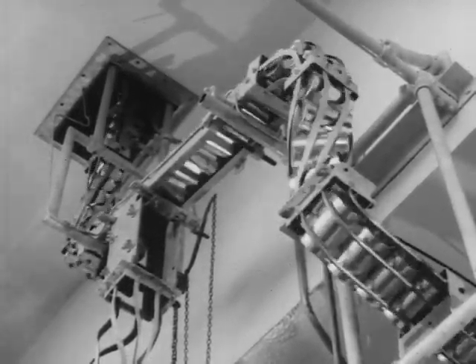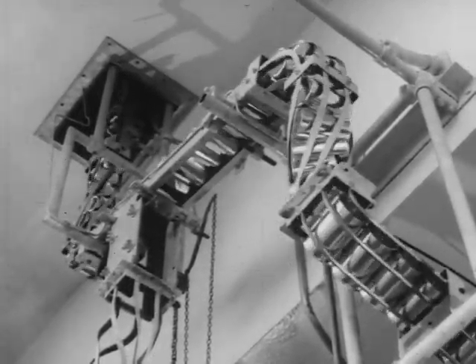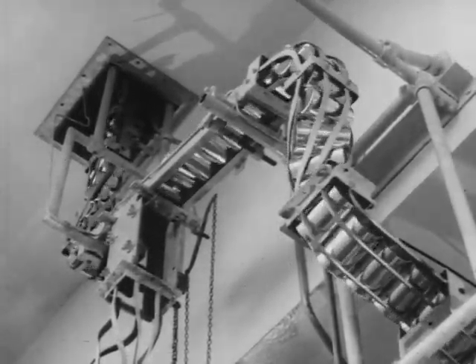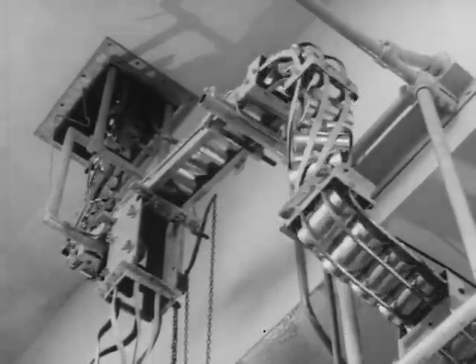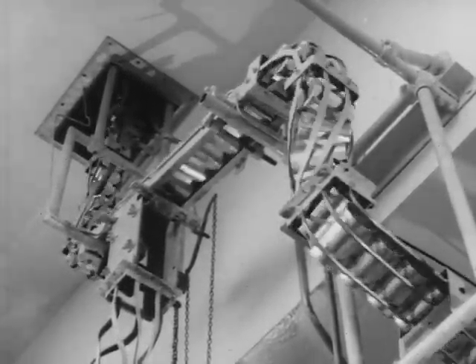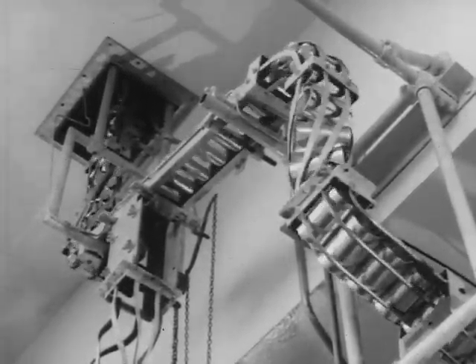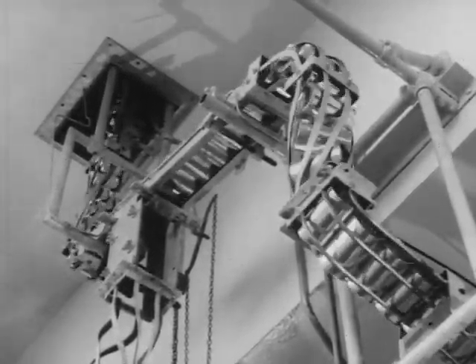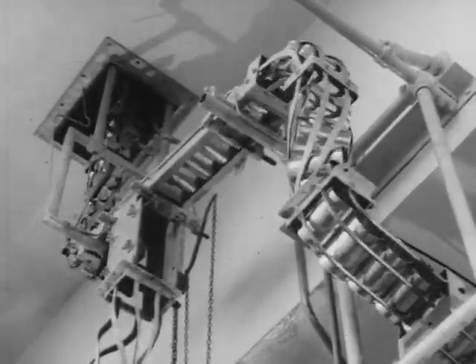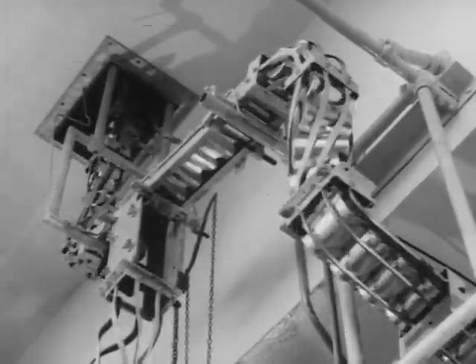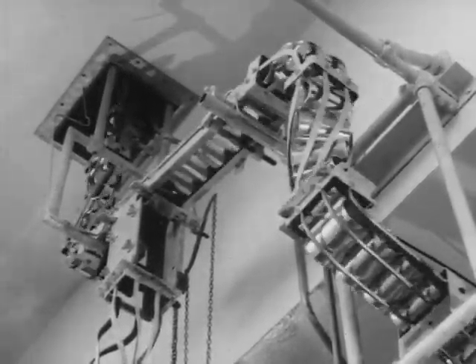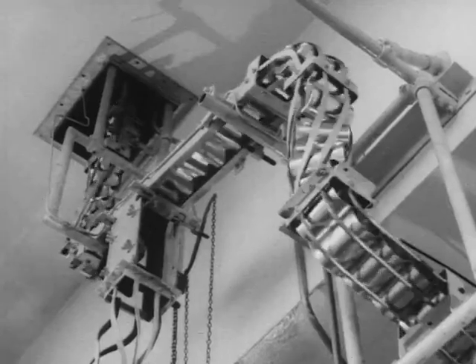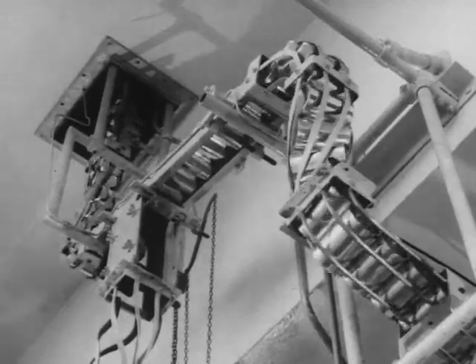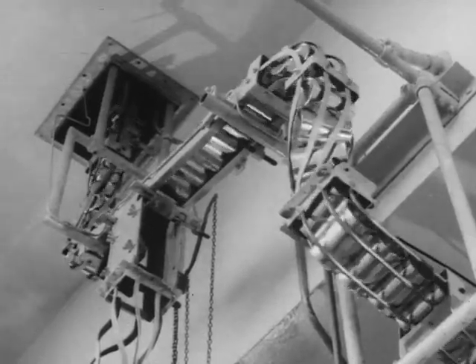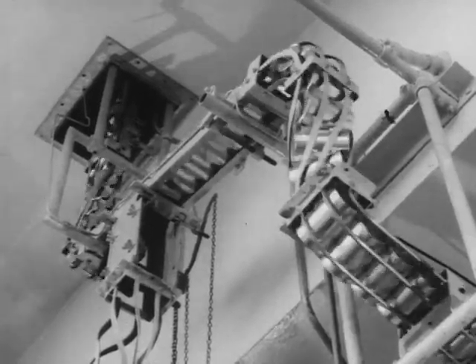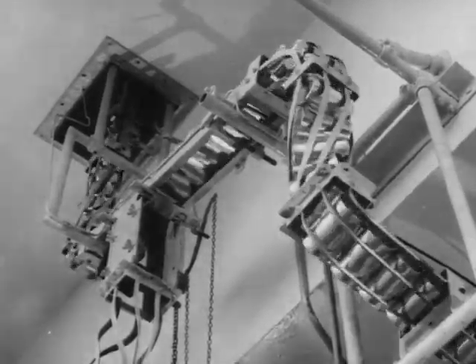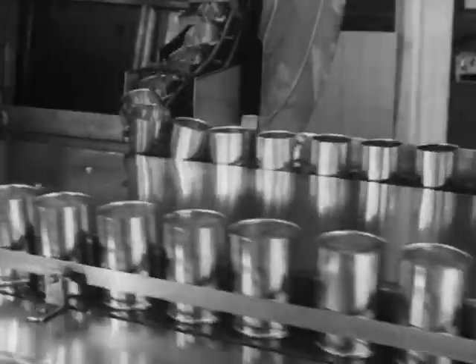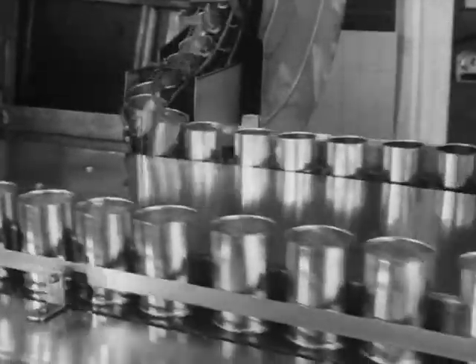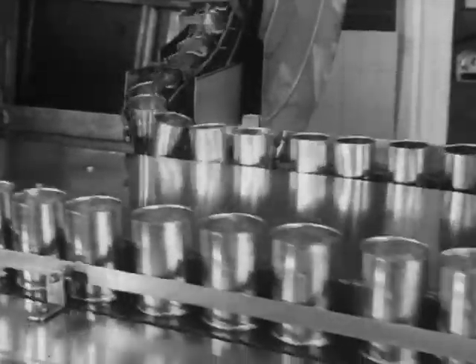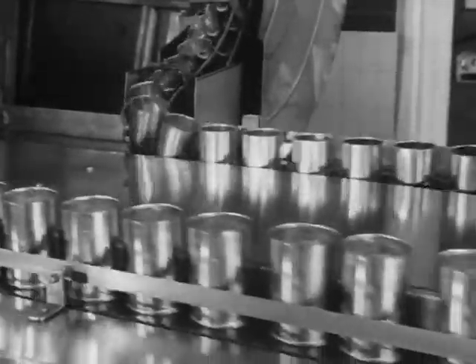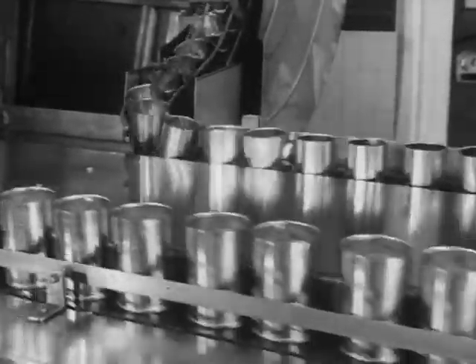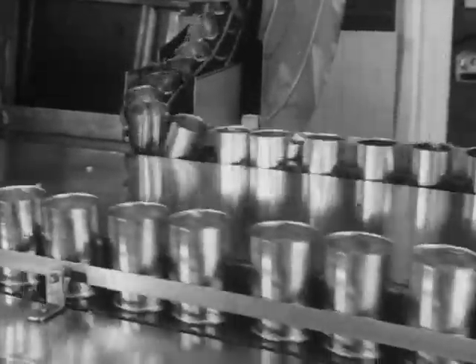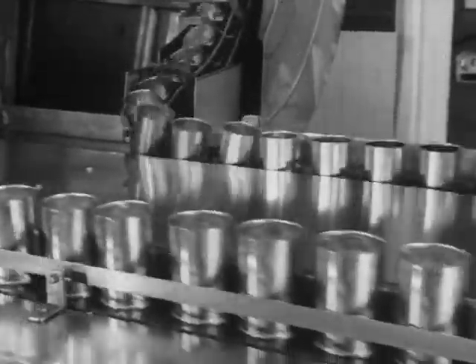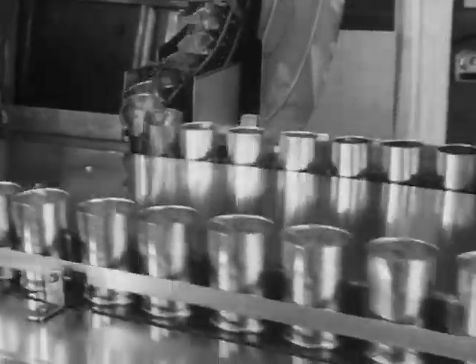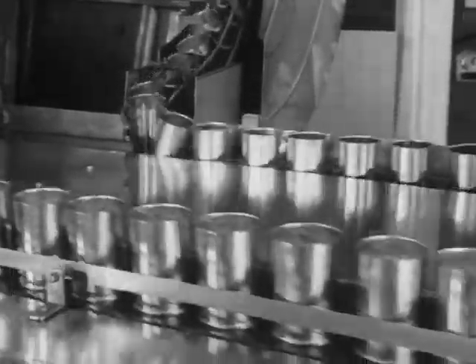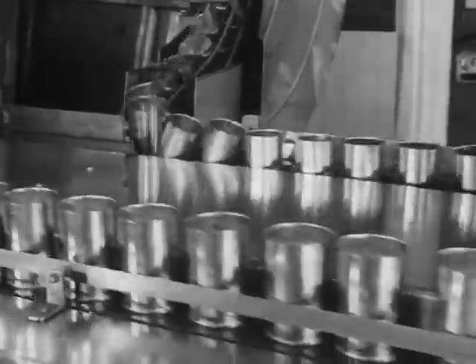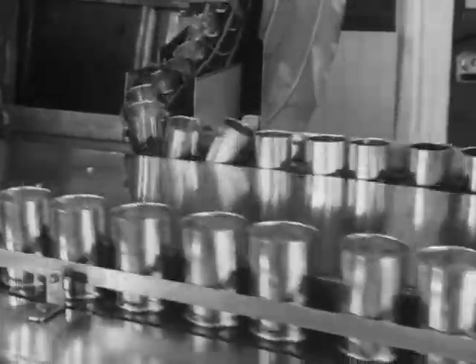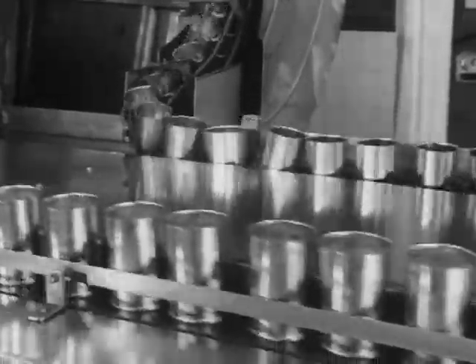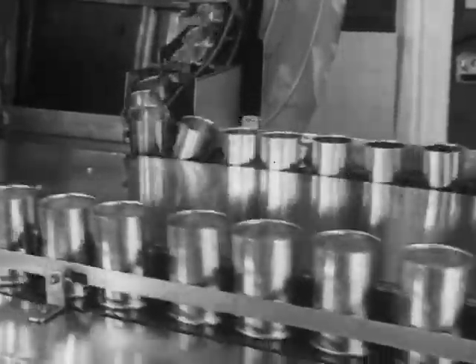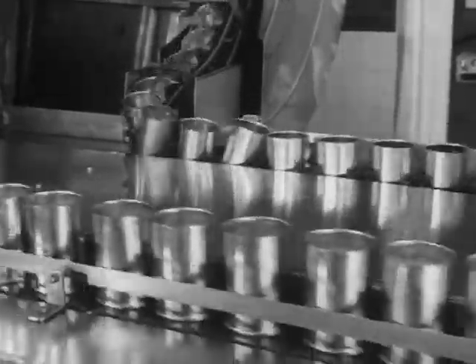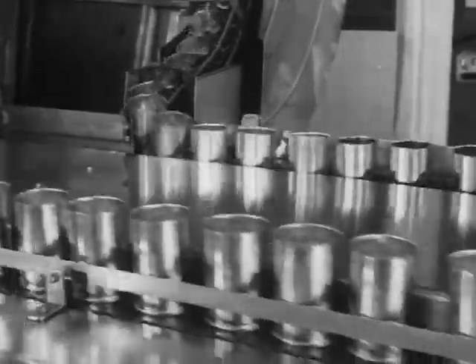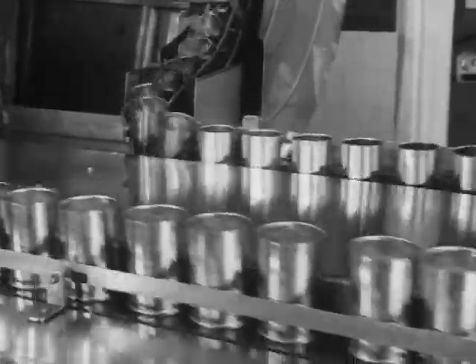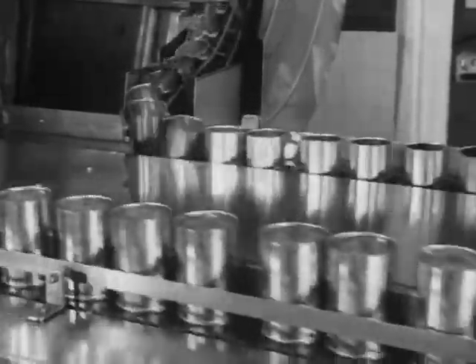Great care is taken with the millions of cans used to ensure that the food they will contain will be kept in perfect condition.